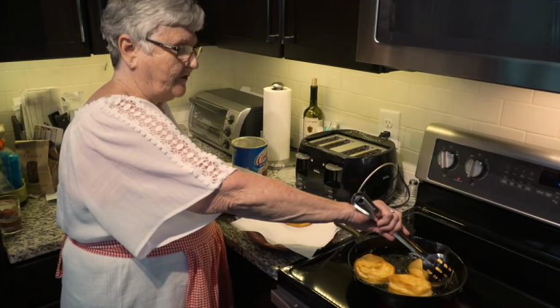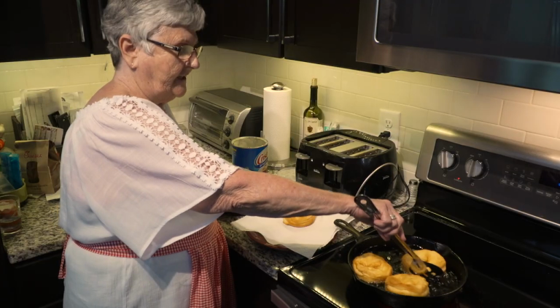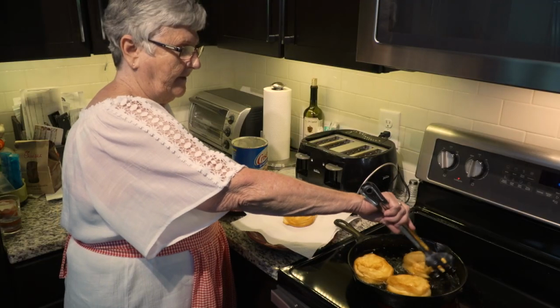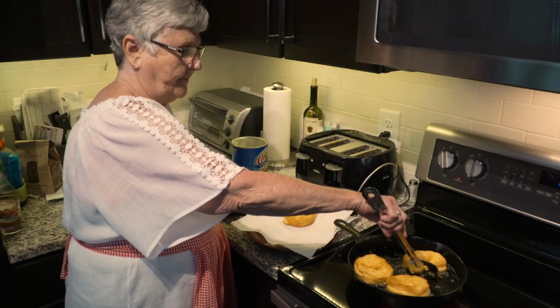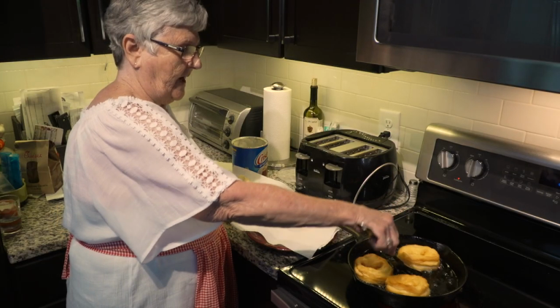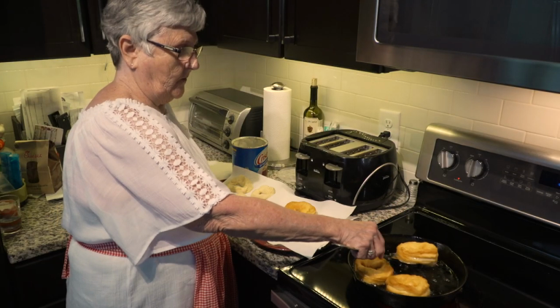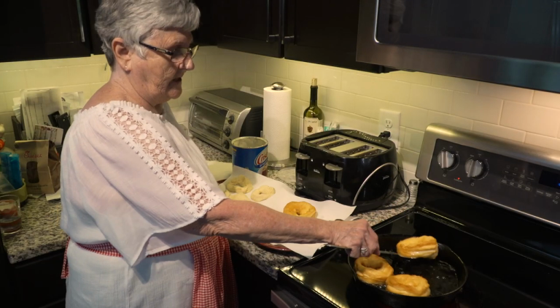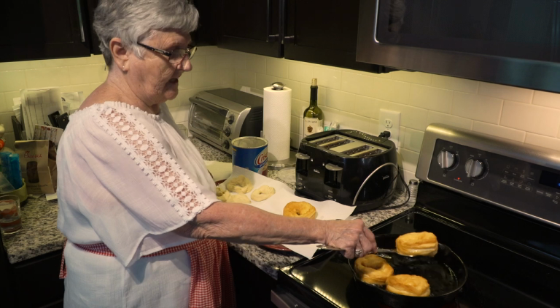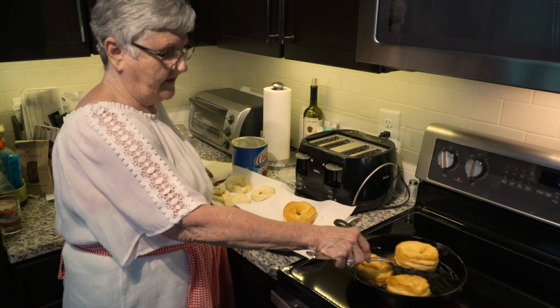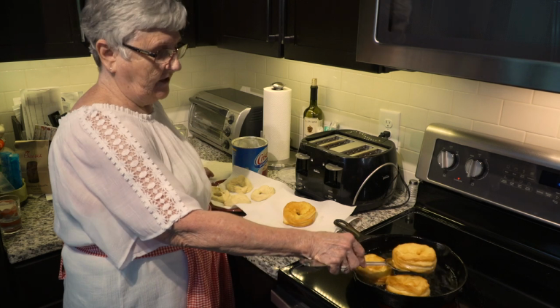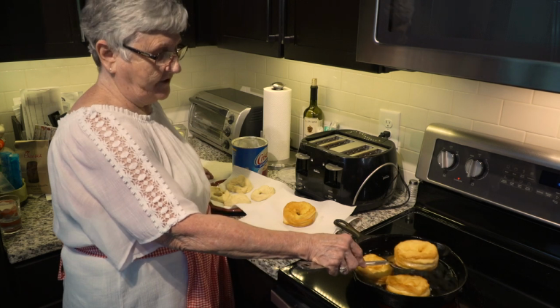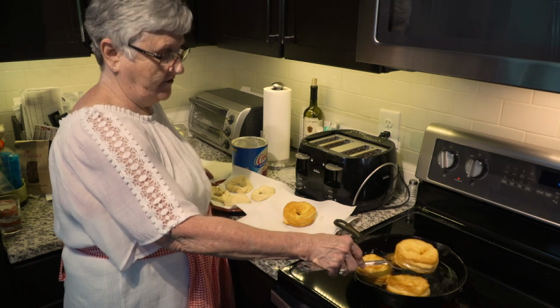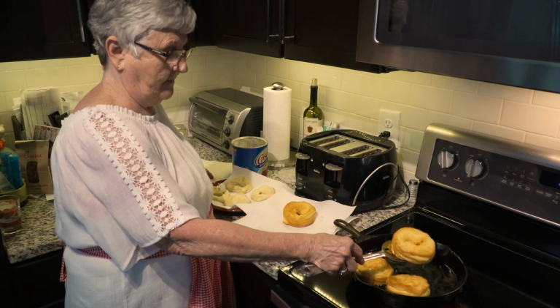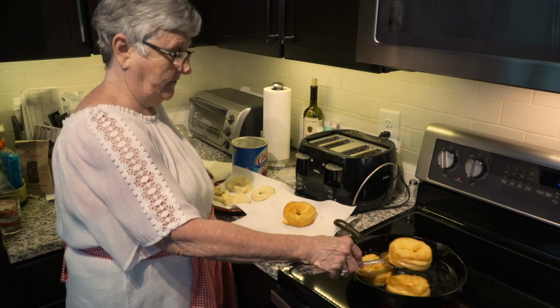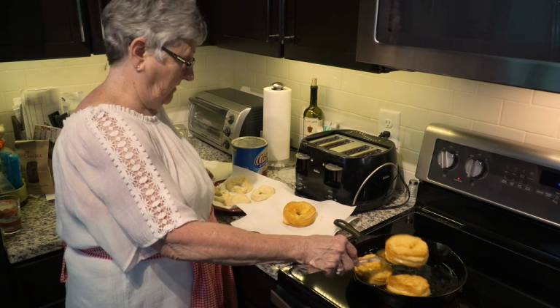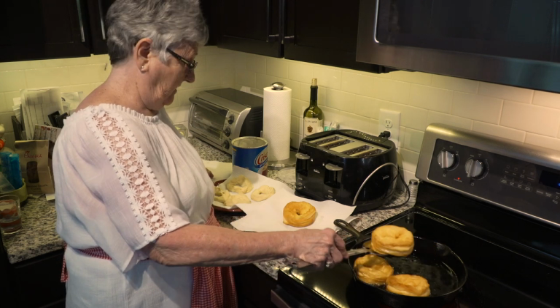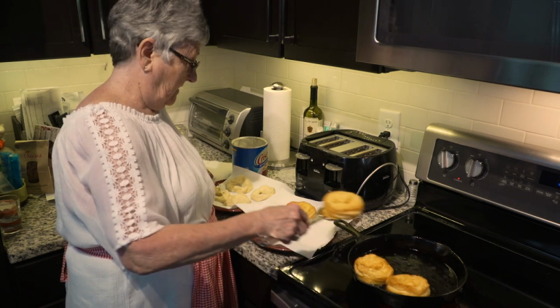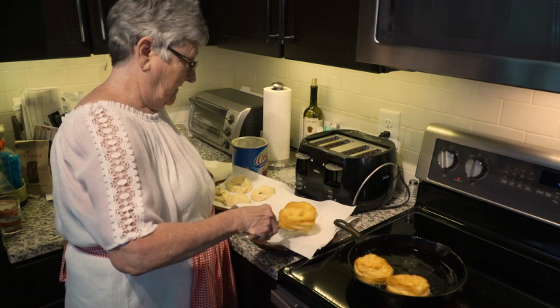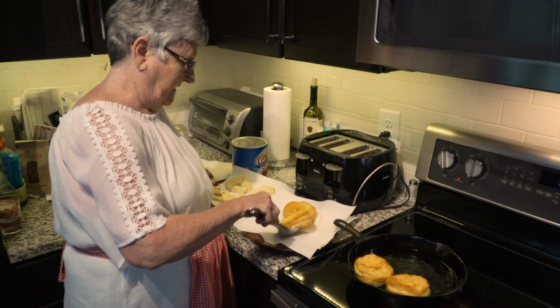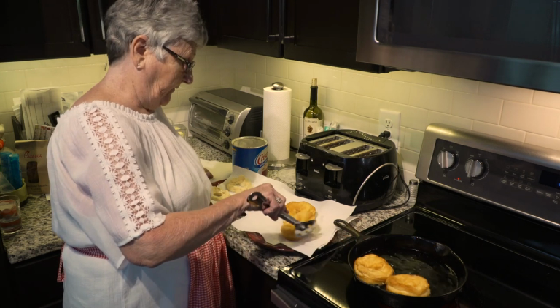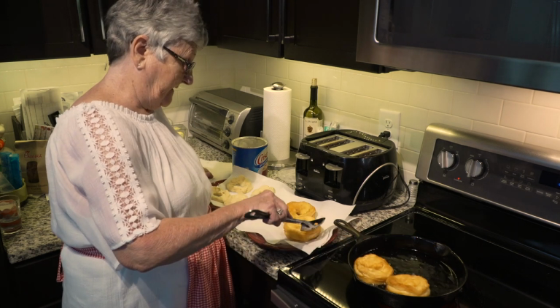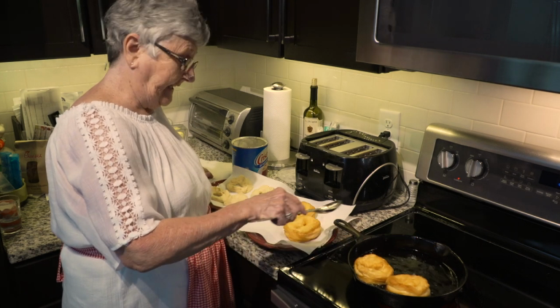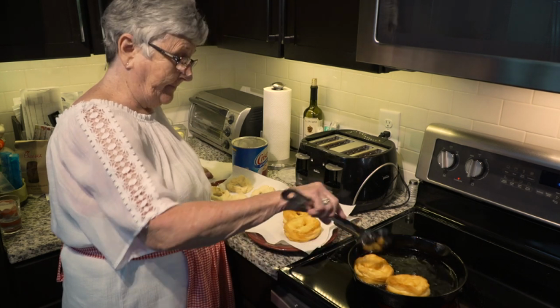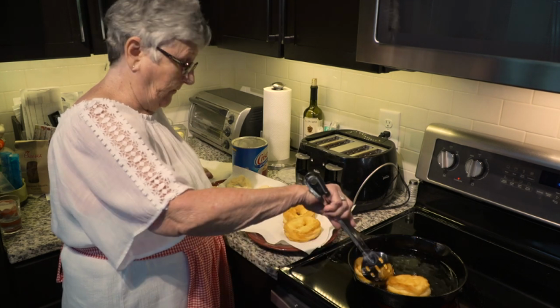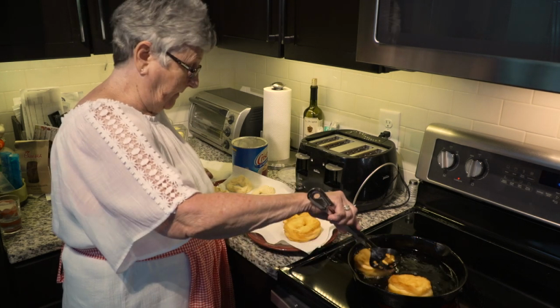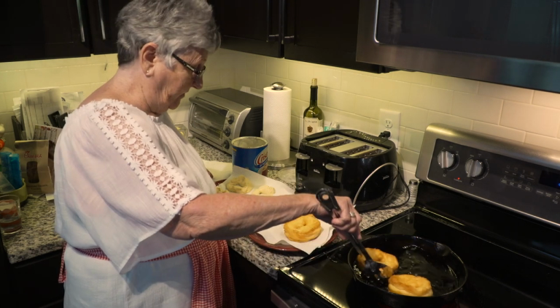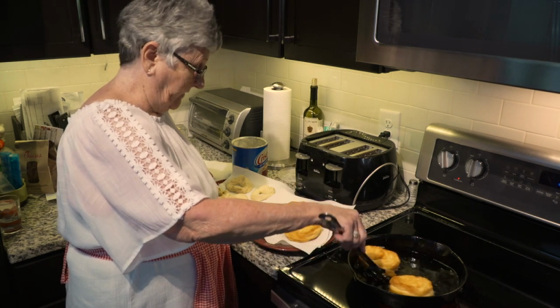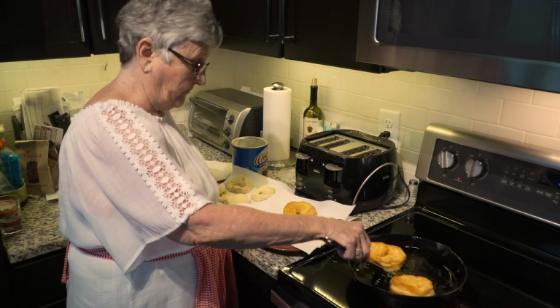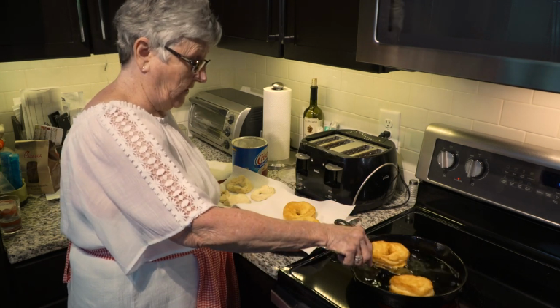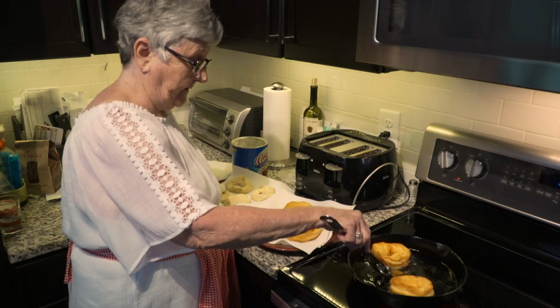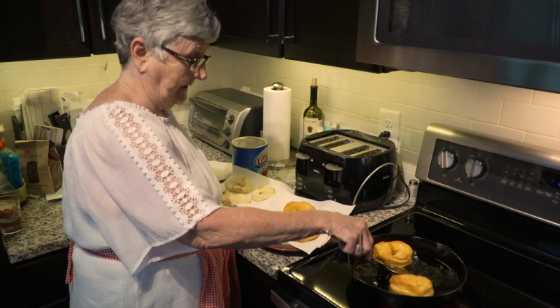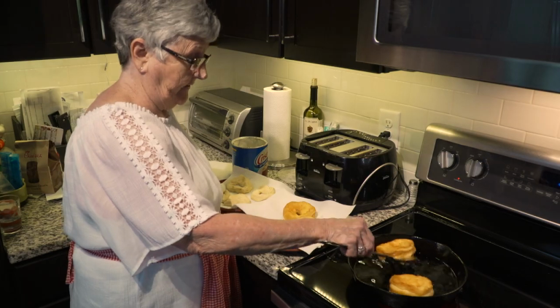After these get brown on one side, then you have to turn them over. The secret is they can't burn, but you don't want them rolling in the middle either.